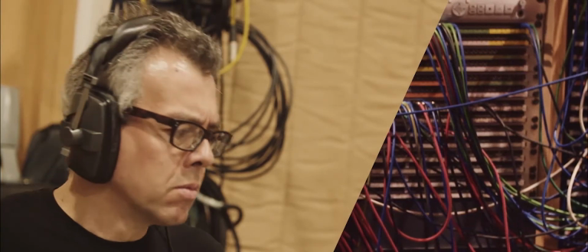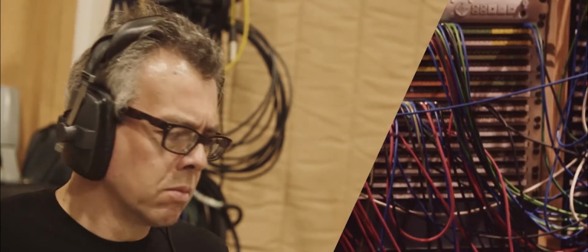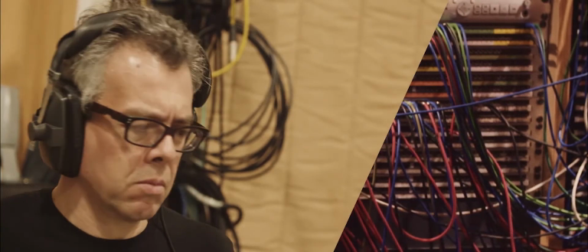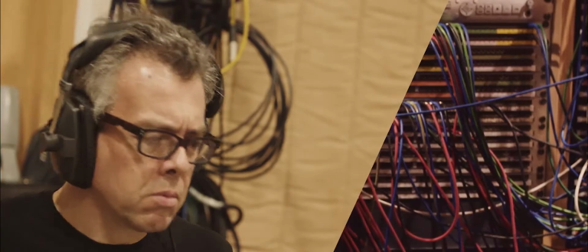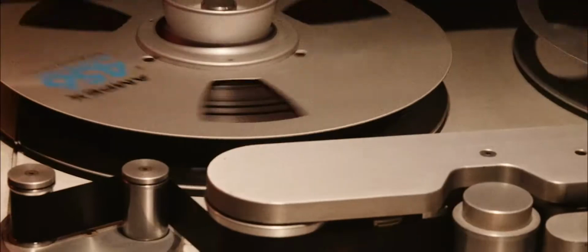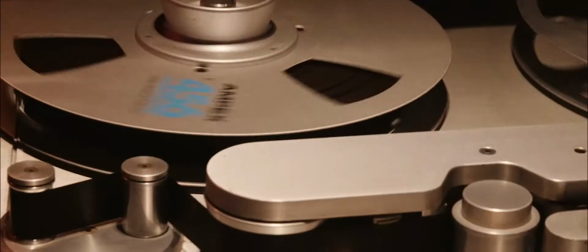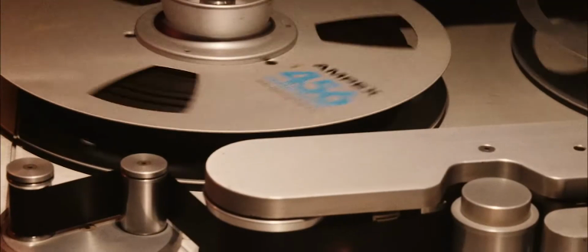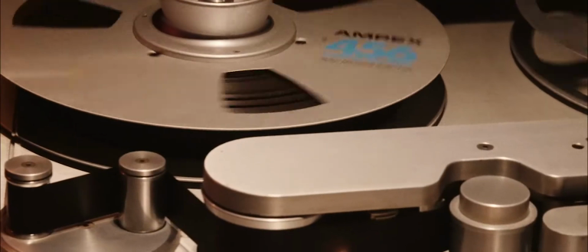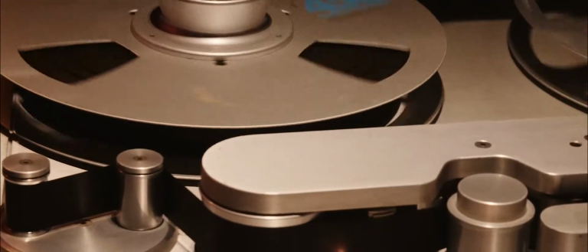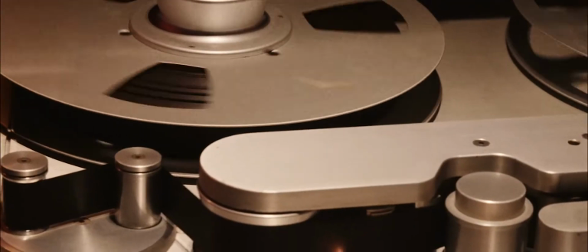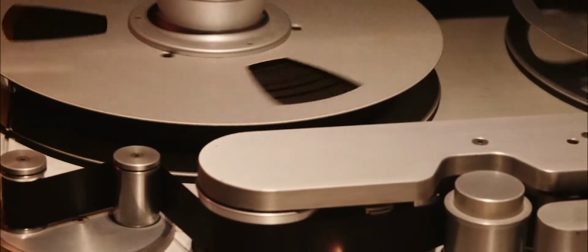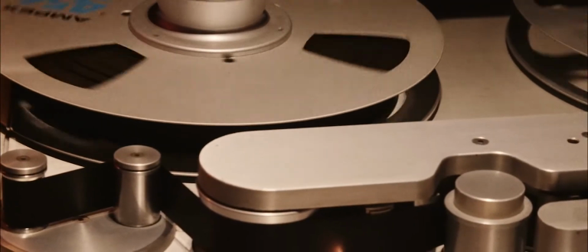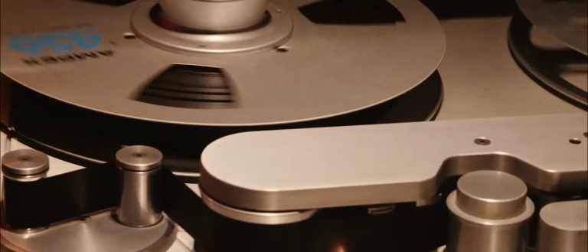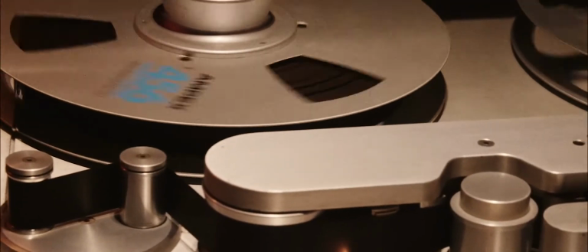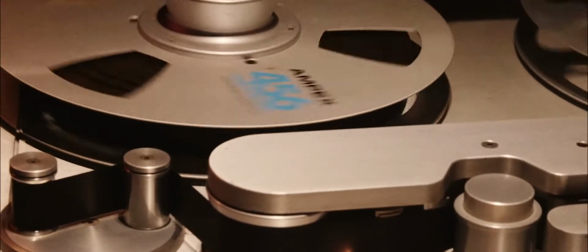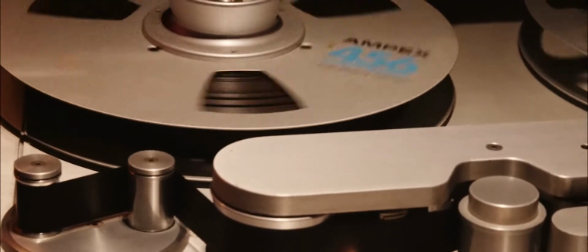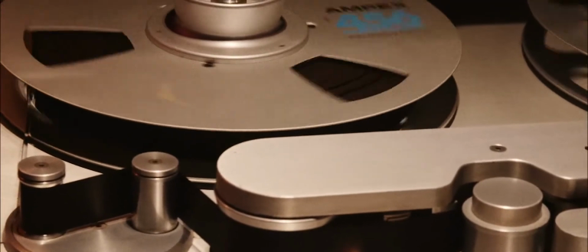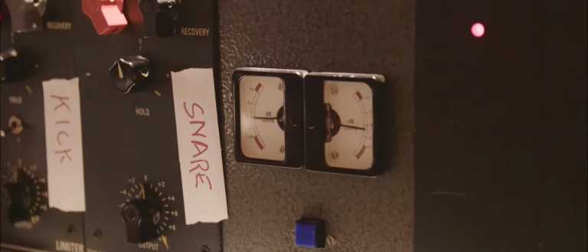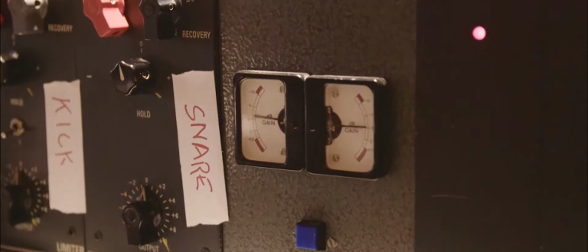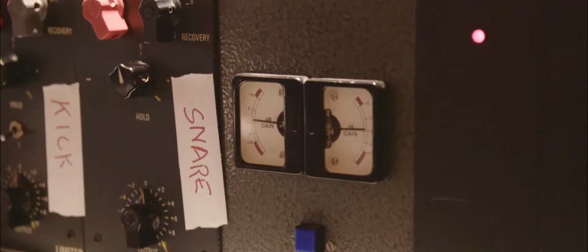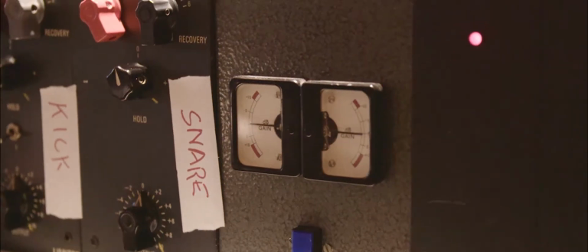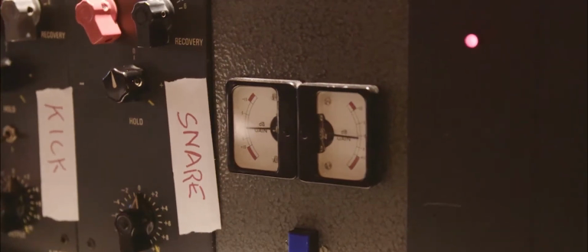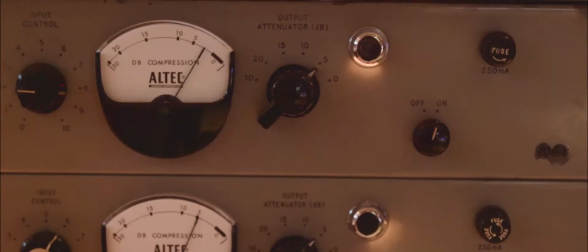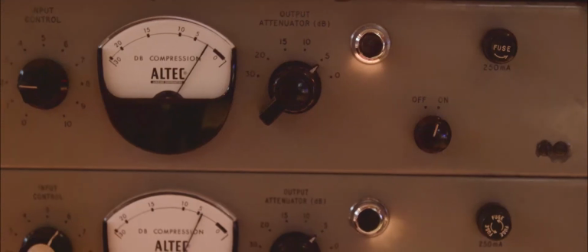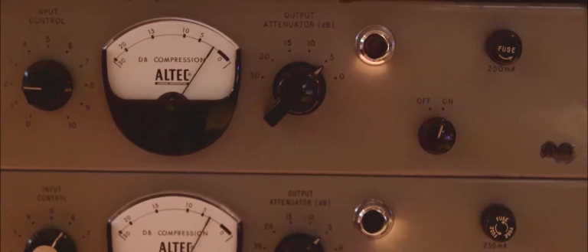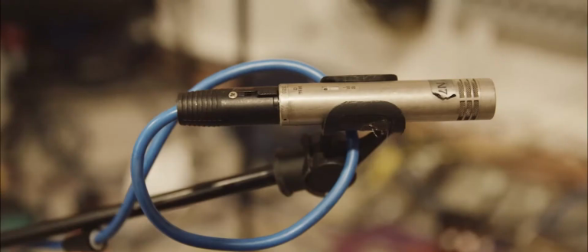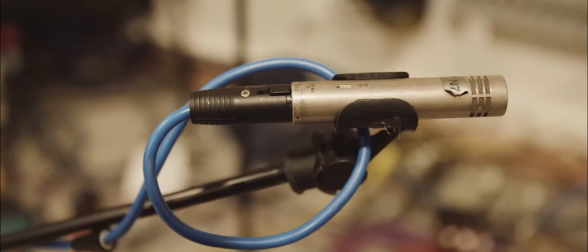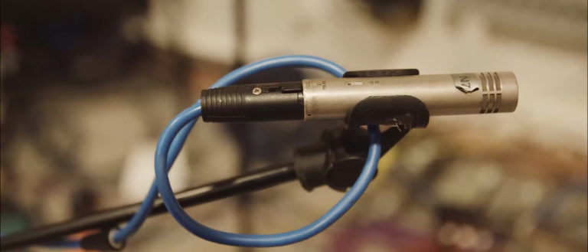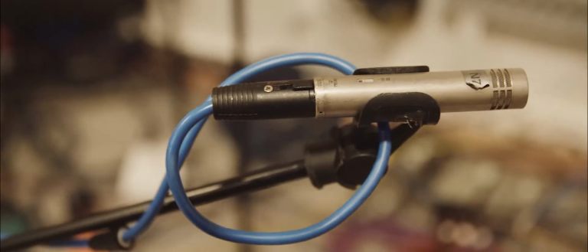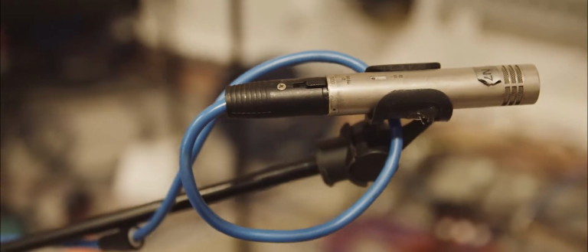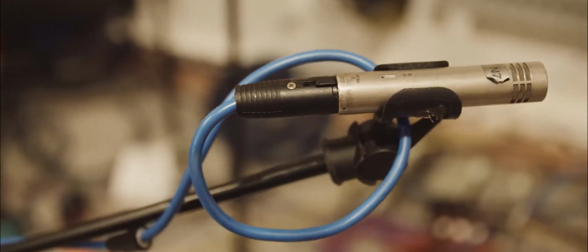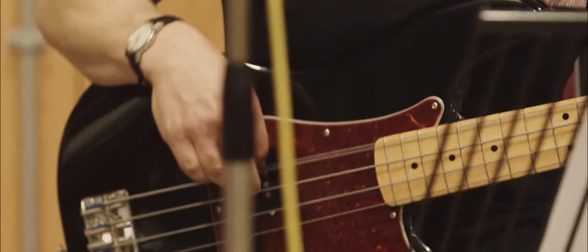Going through these old microphones, going down into tape, really fantastic old guitars — that's creating that analogue sound.